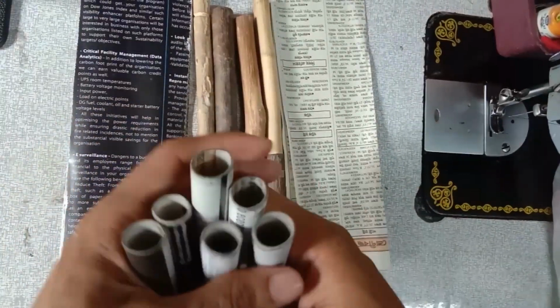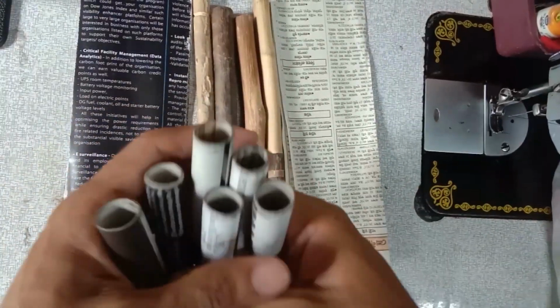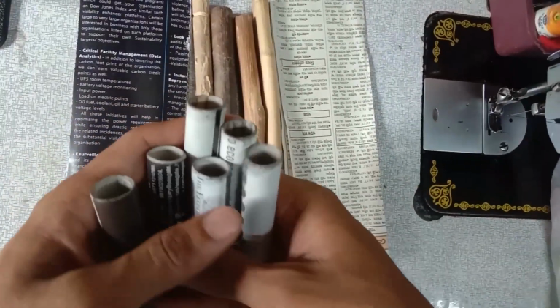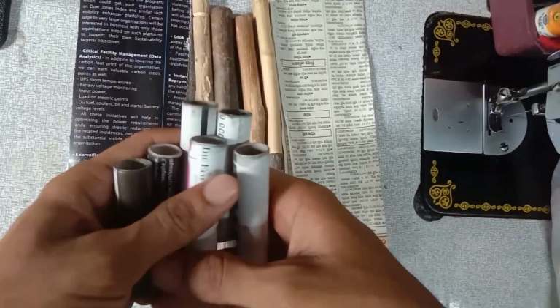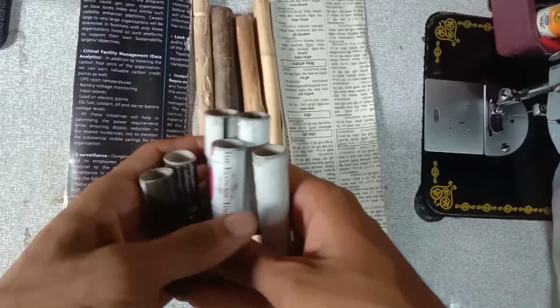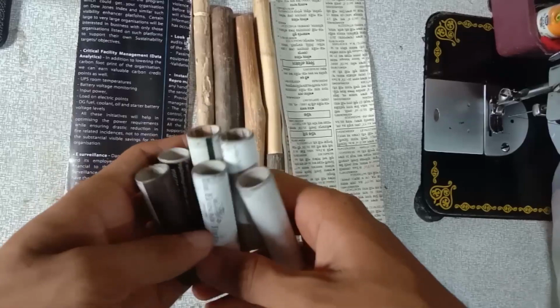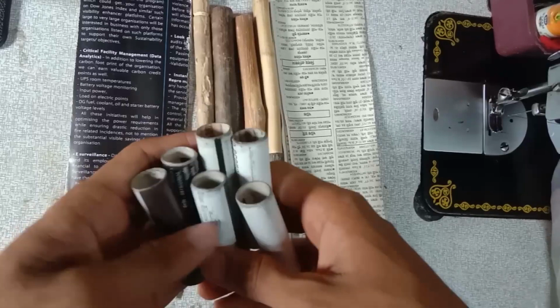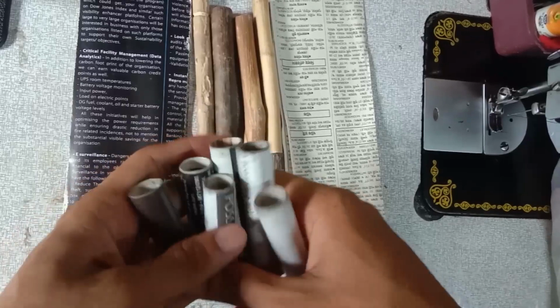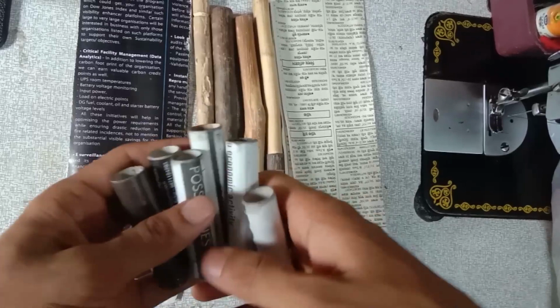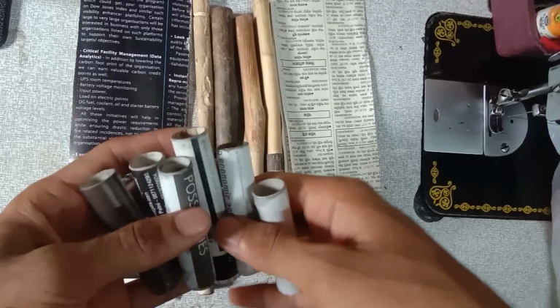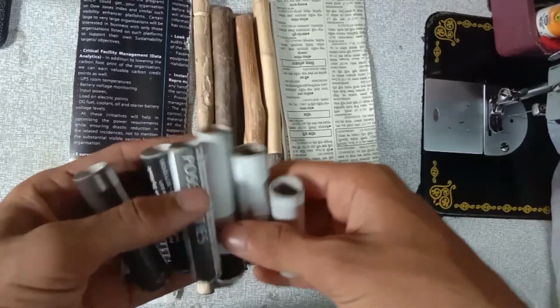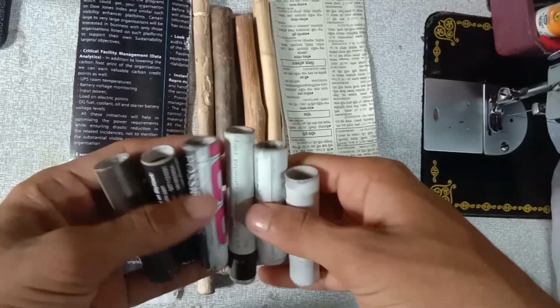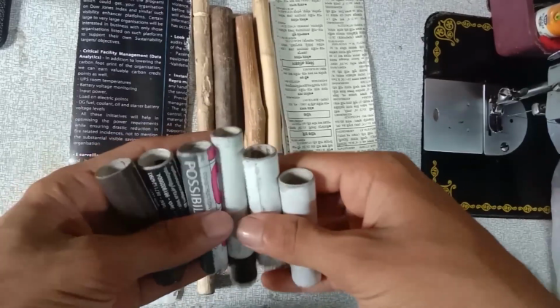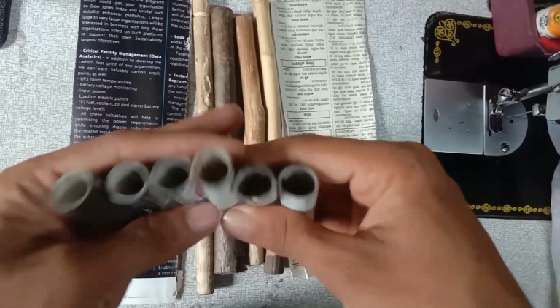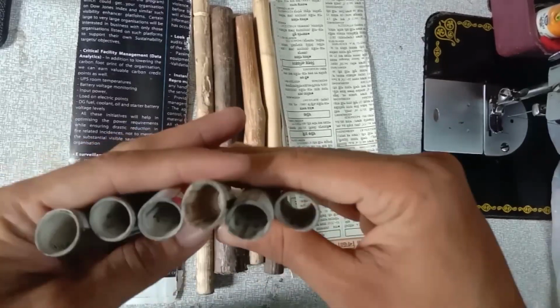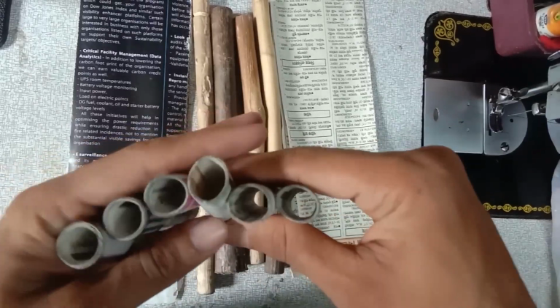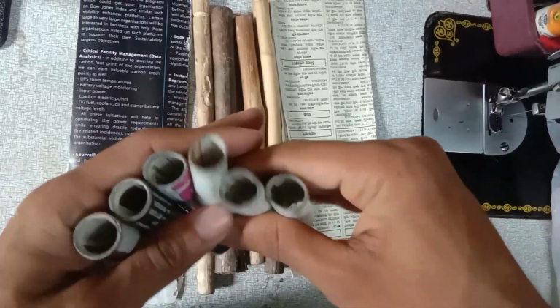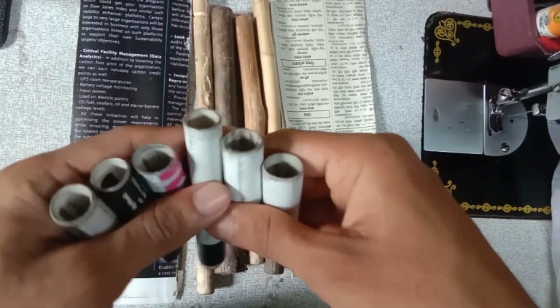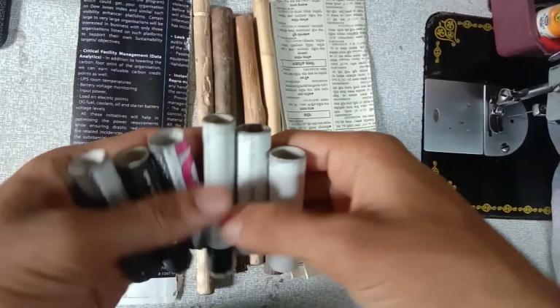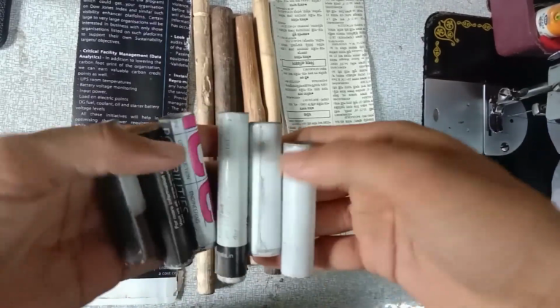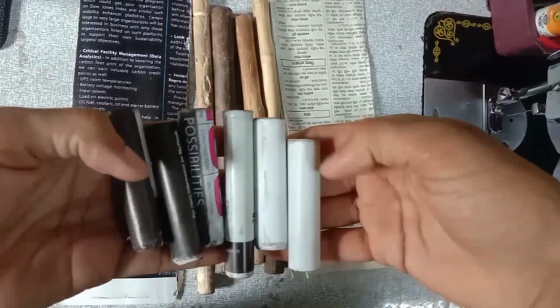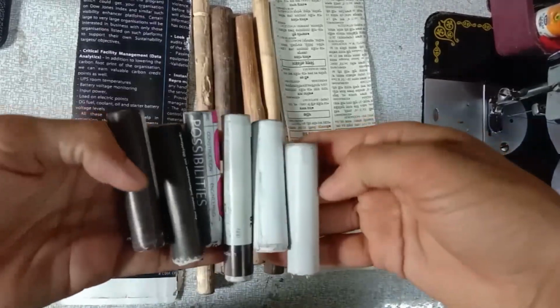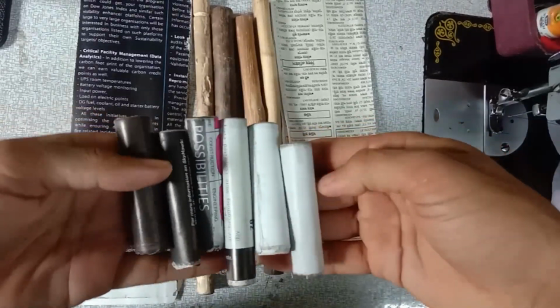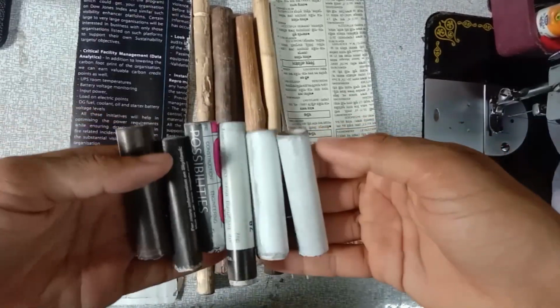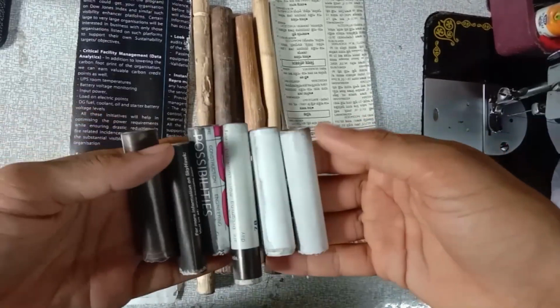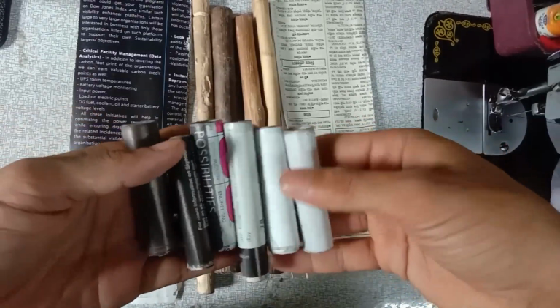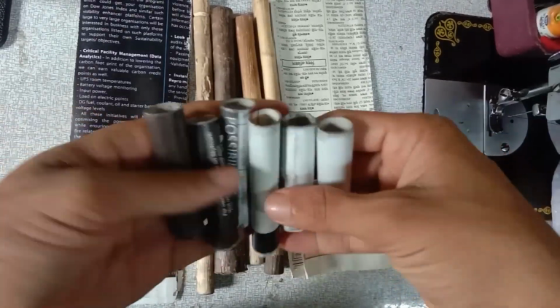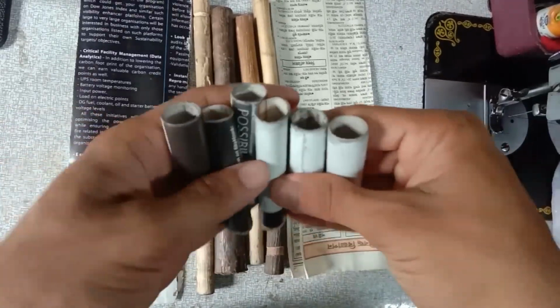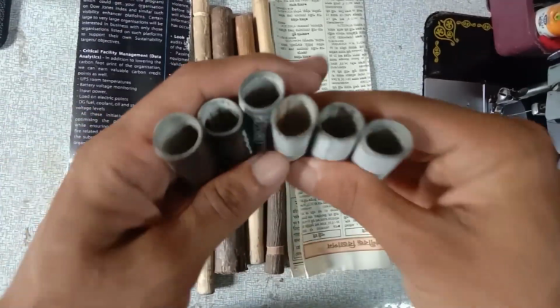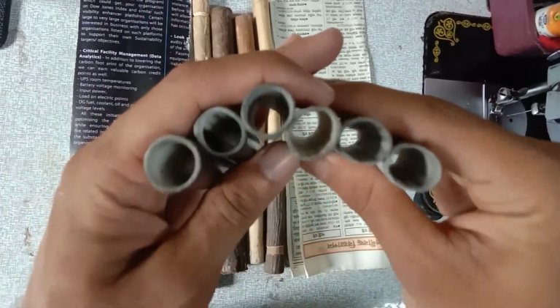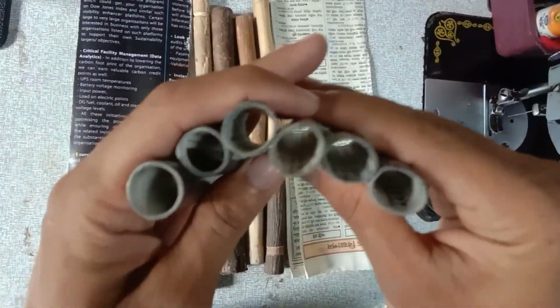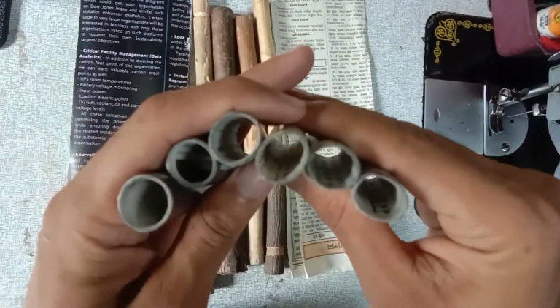So today we are going to show how to make a rocket tube, which is a small rocket paper tube.